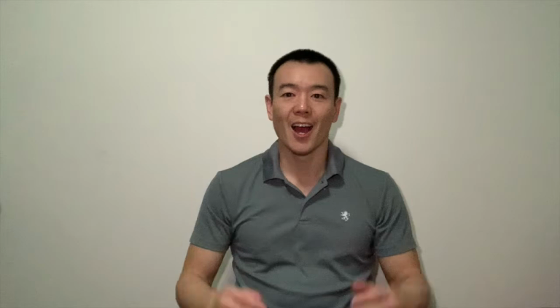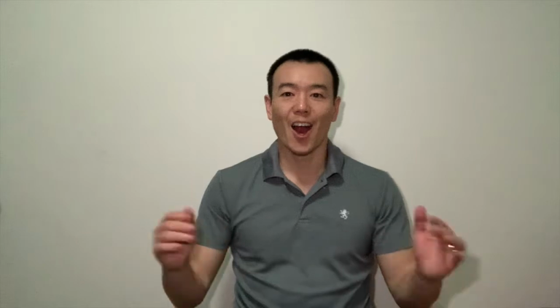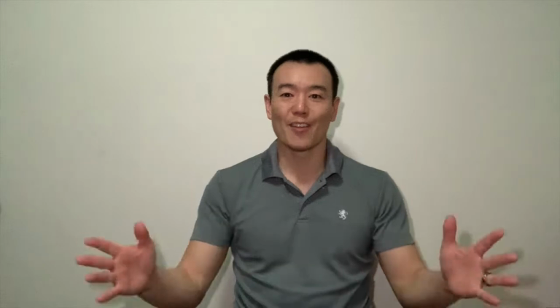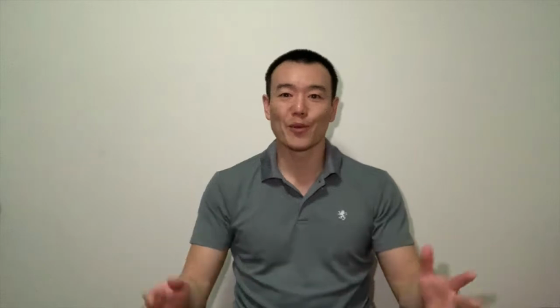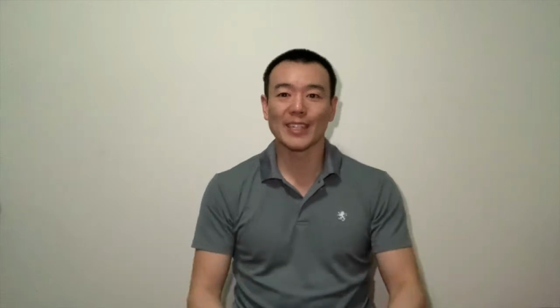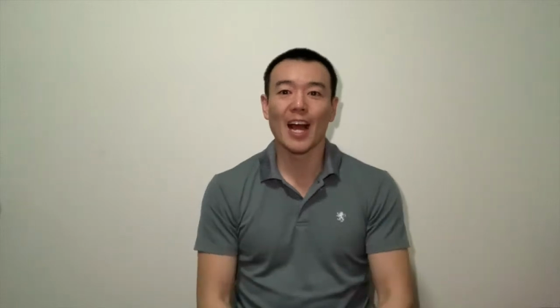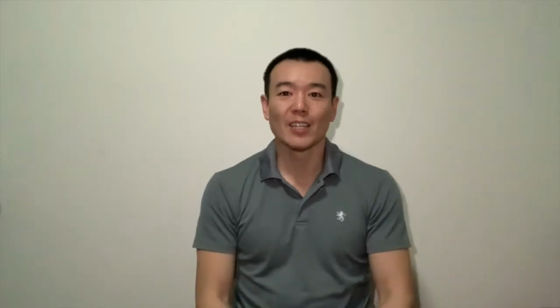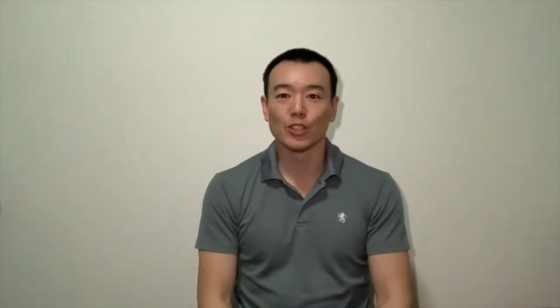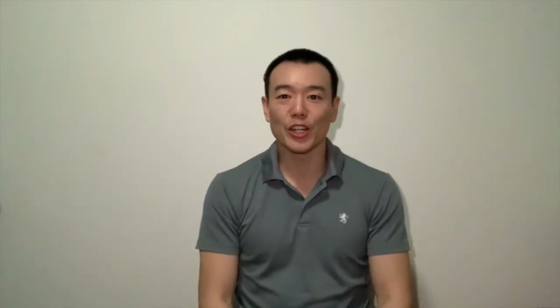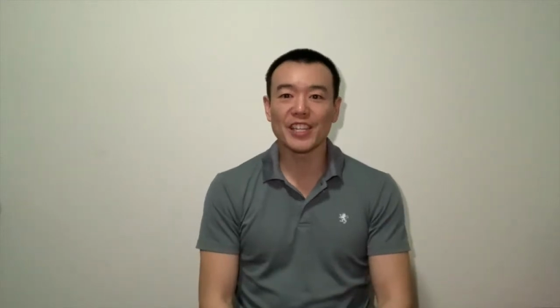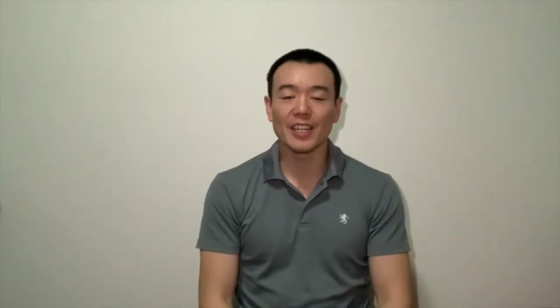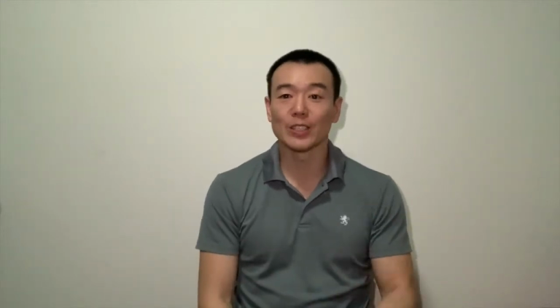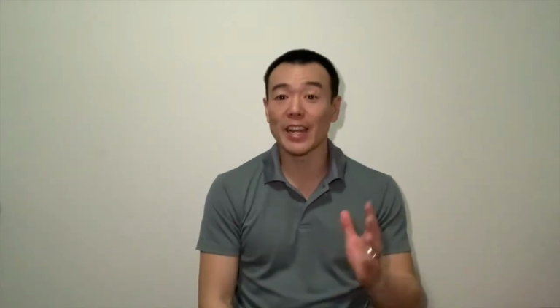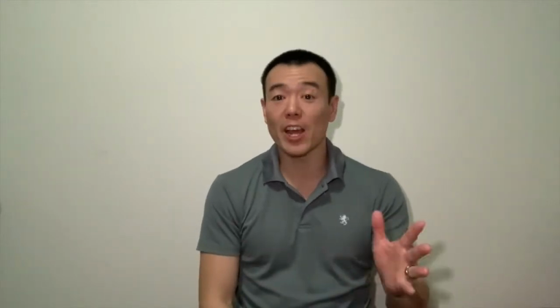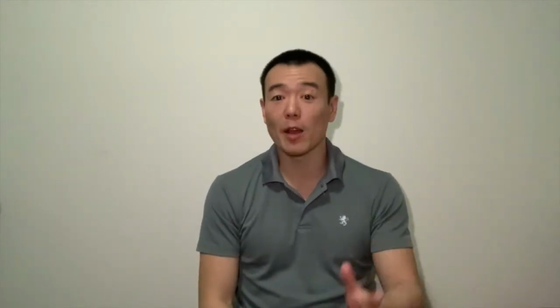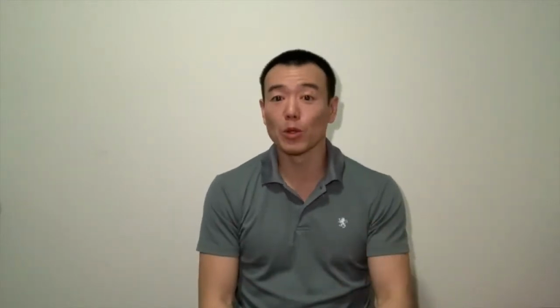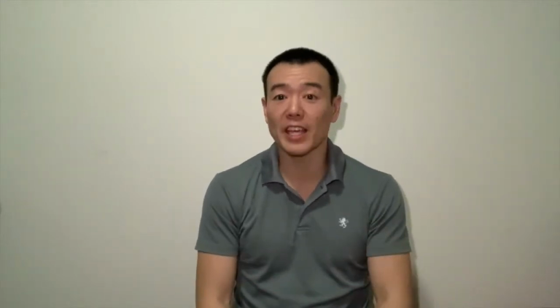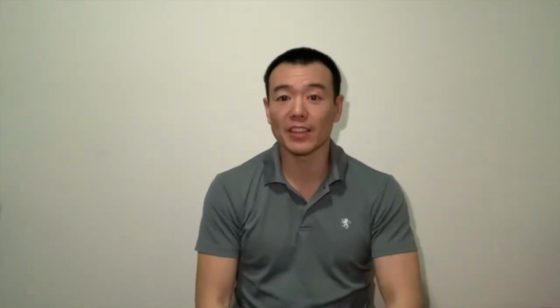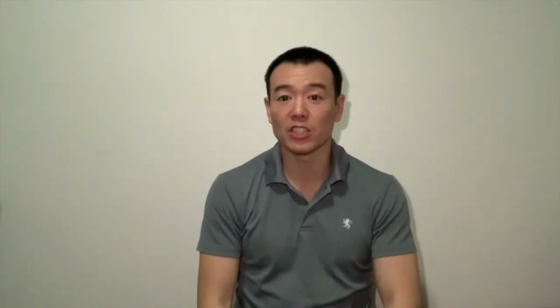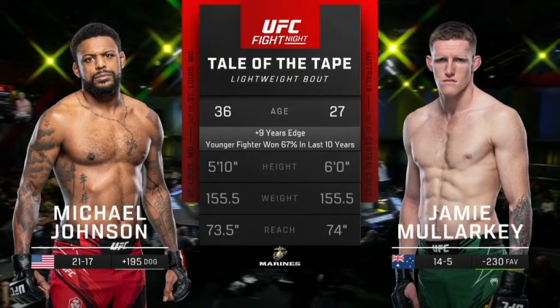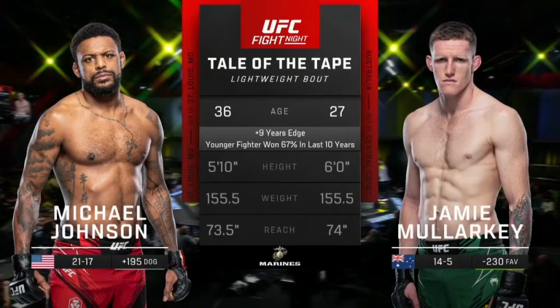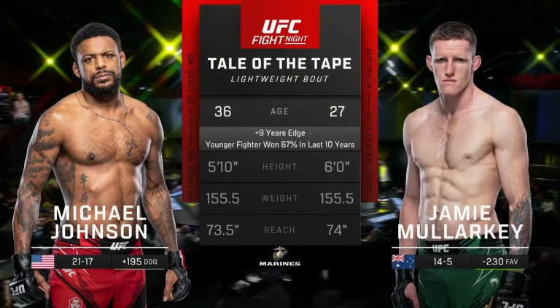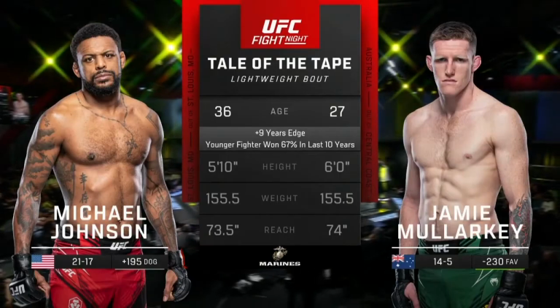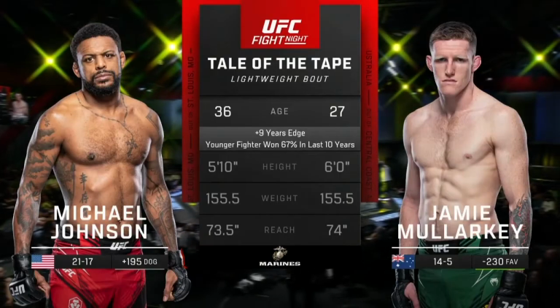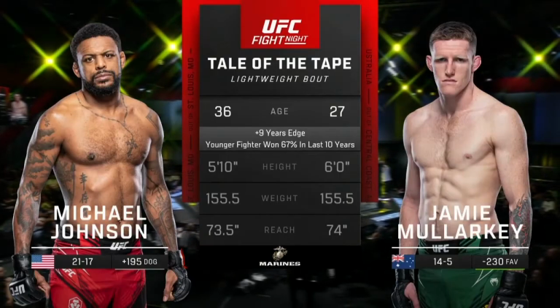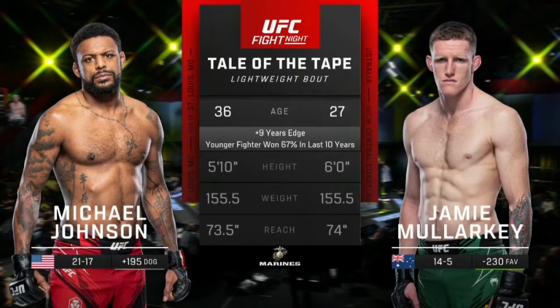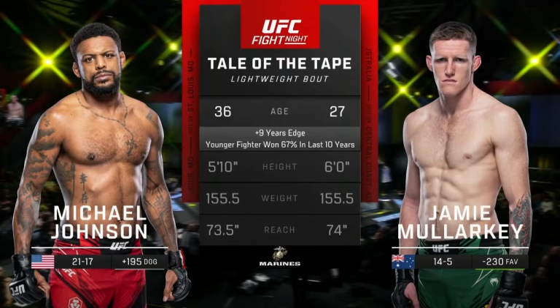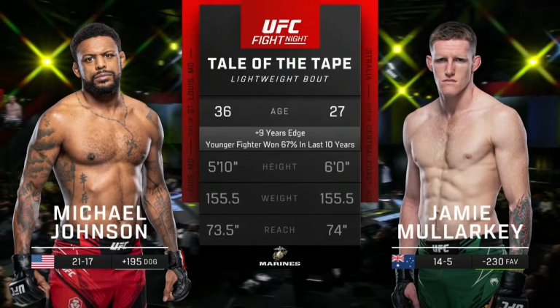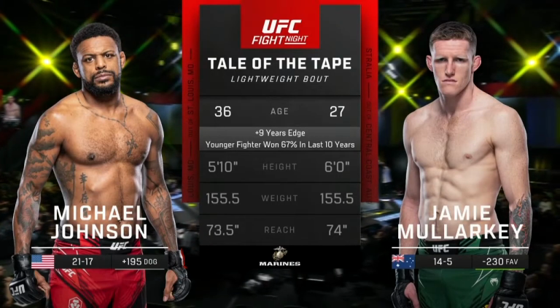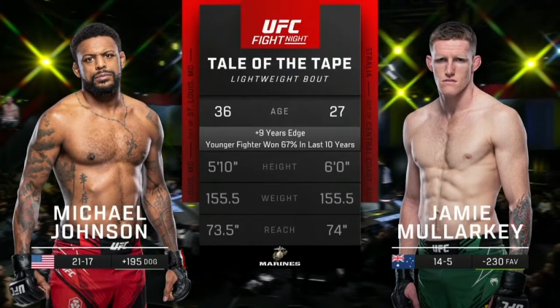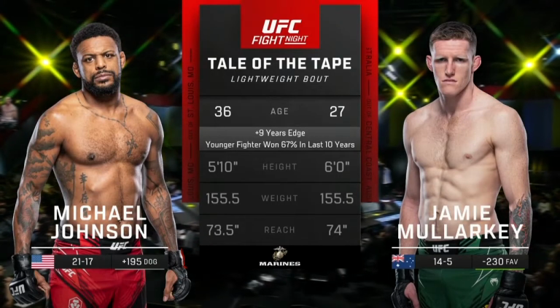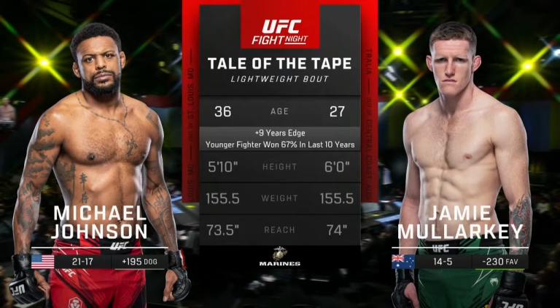Hi everyone, Johnny here. Today I'm looking at the Jamie Malarkey vs Michael Johnson fight.